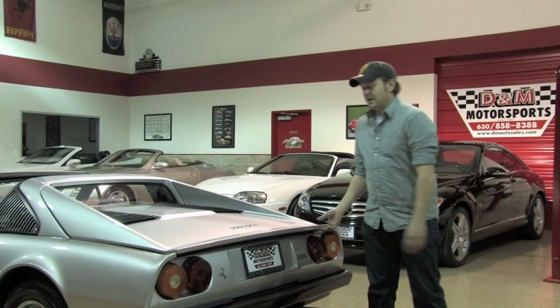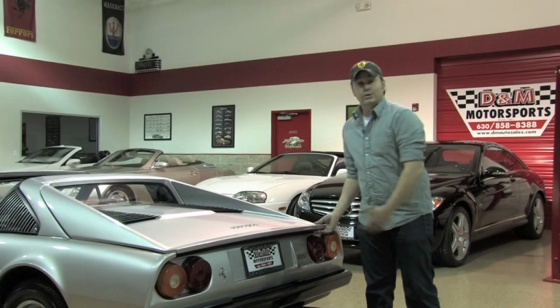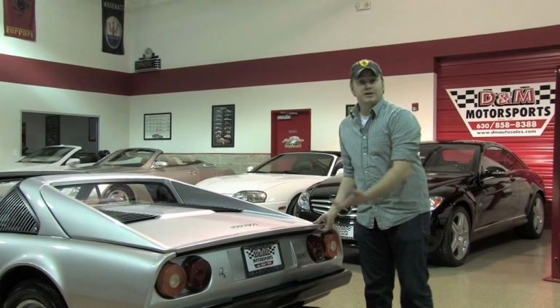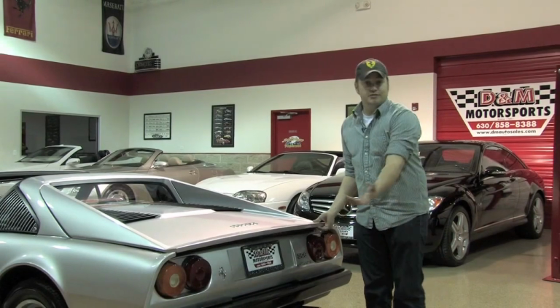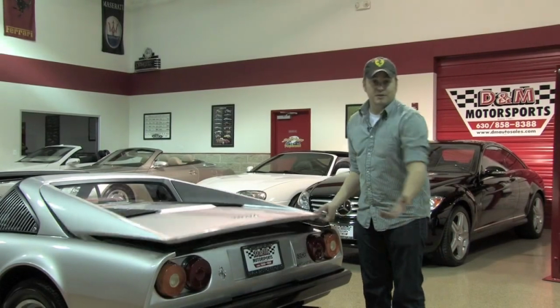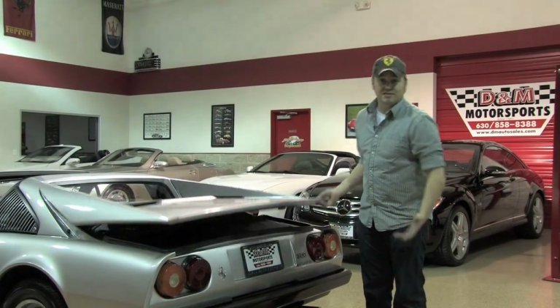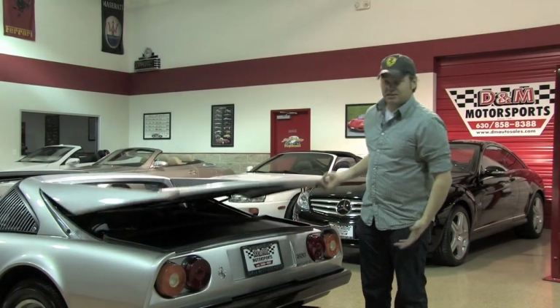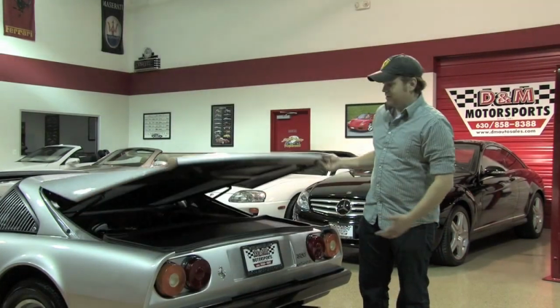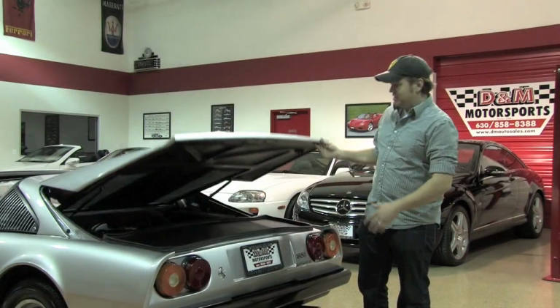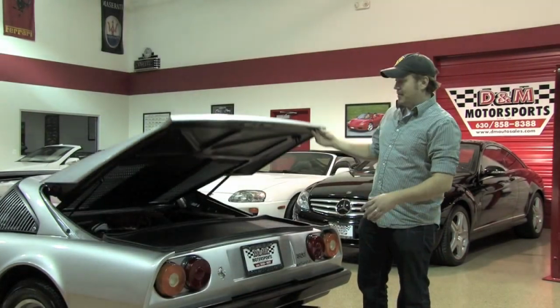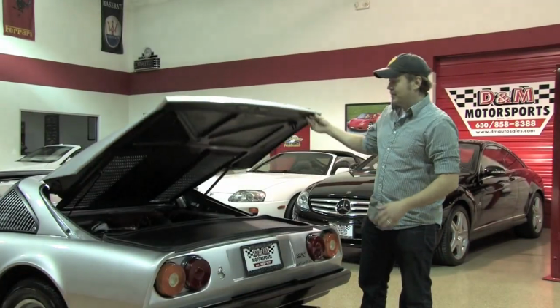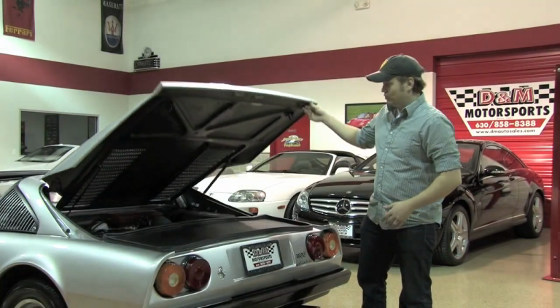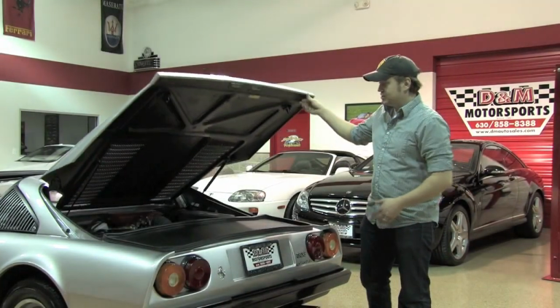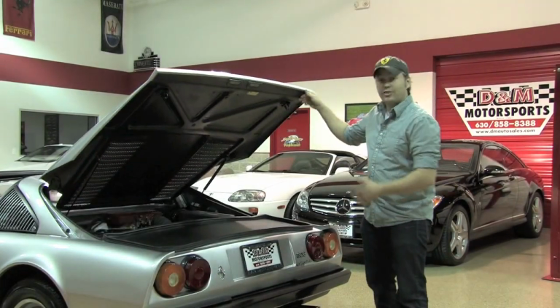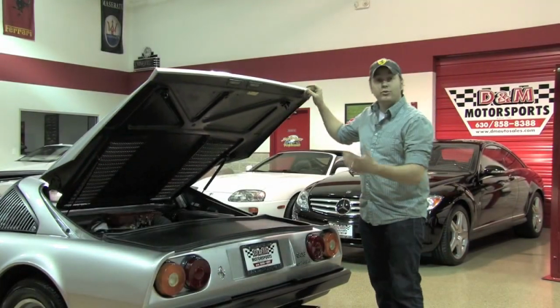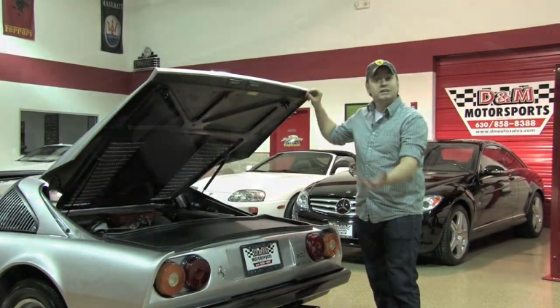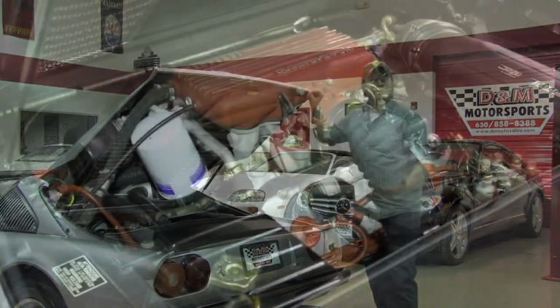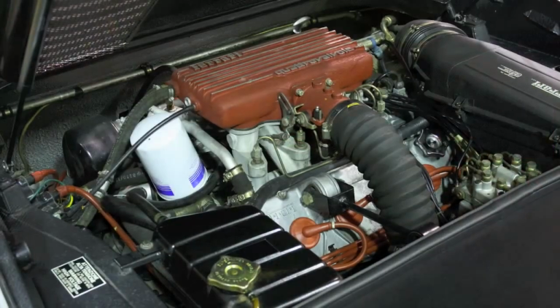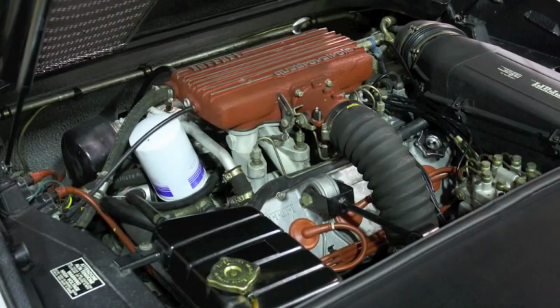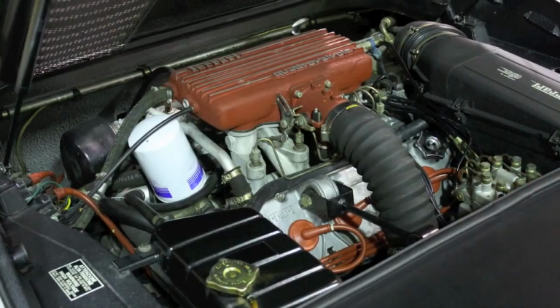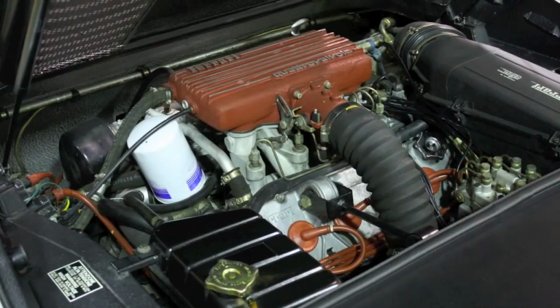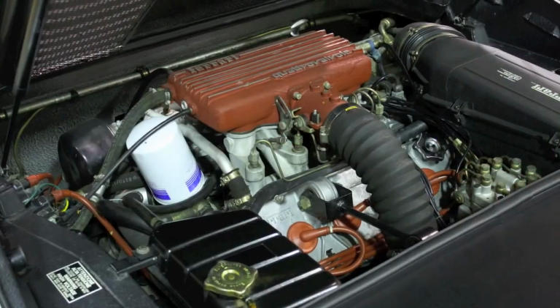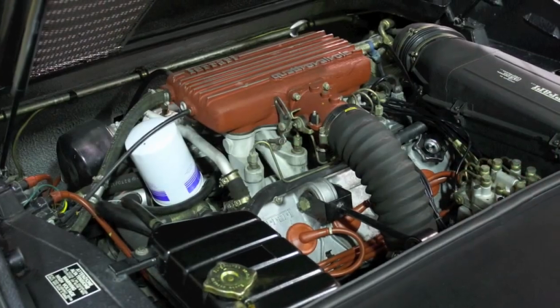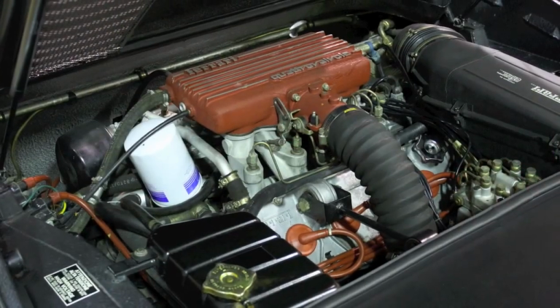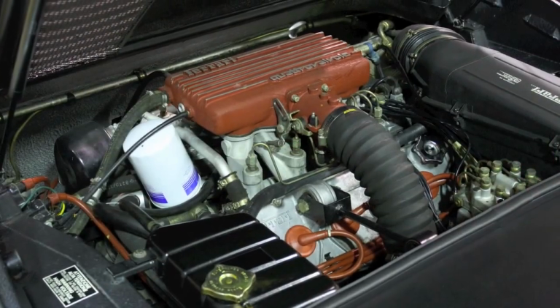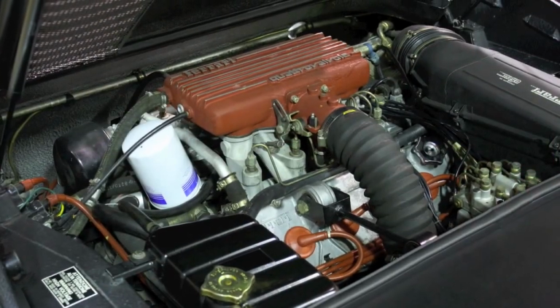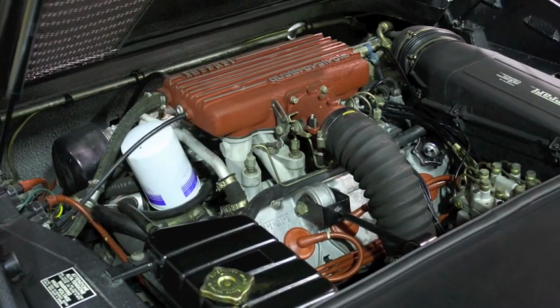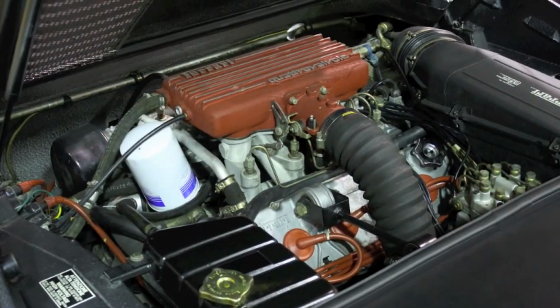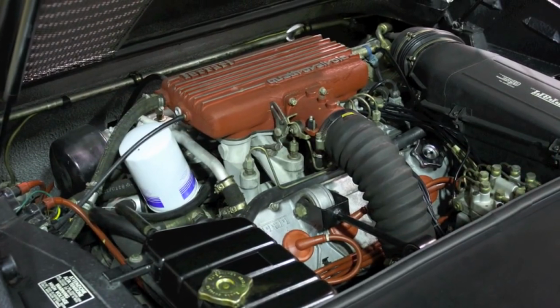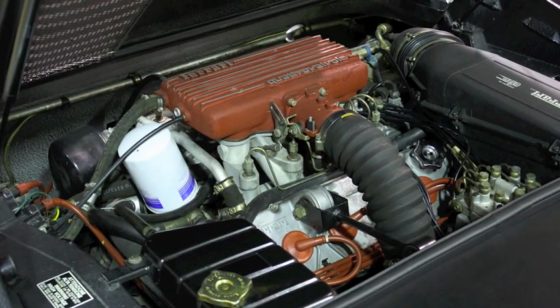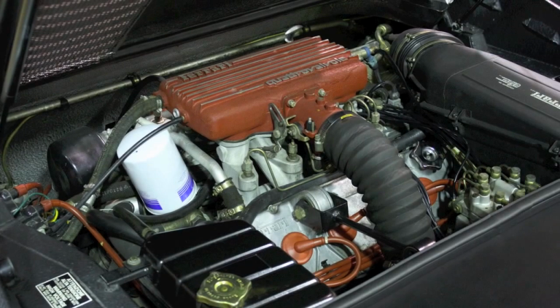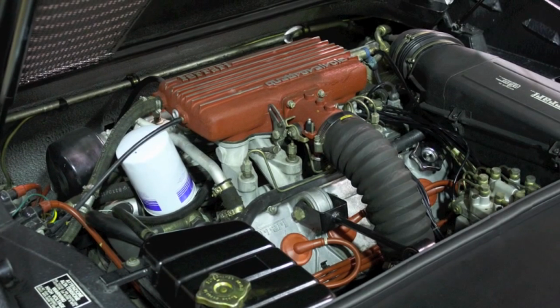In the rear you're going to find what gives this car its name, which is a three liter eight-cylinder engine. It's a V8 engine, mid-mounted.